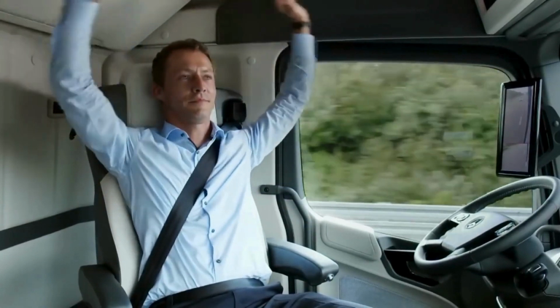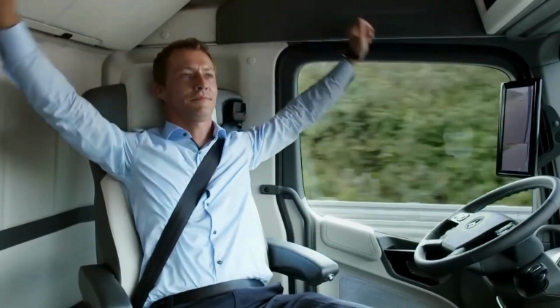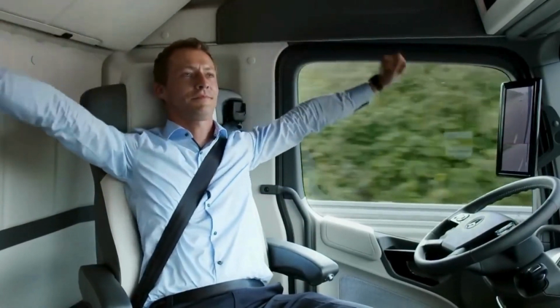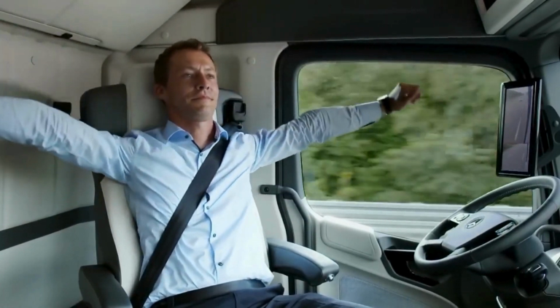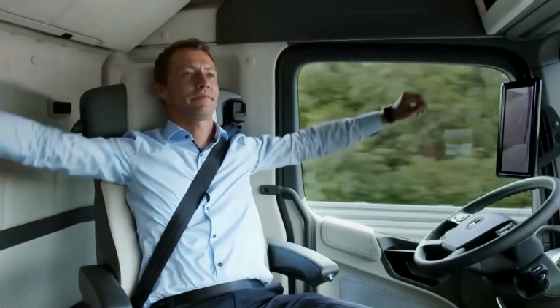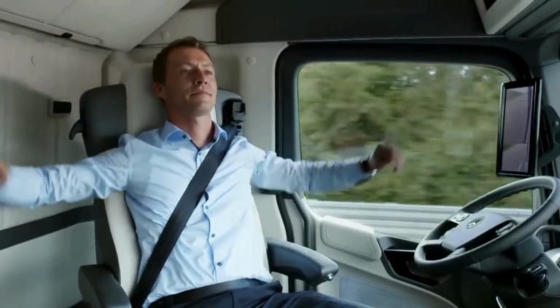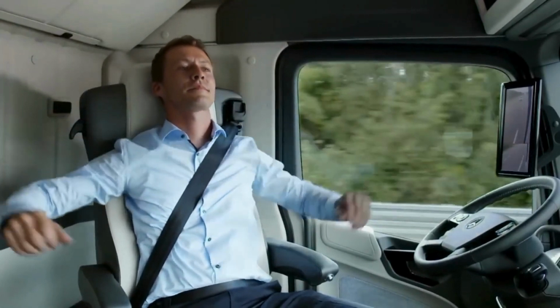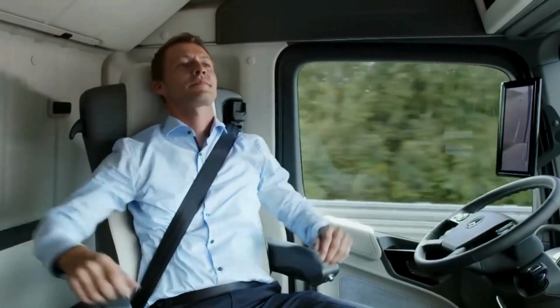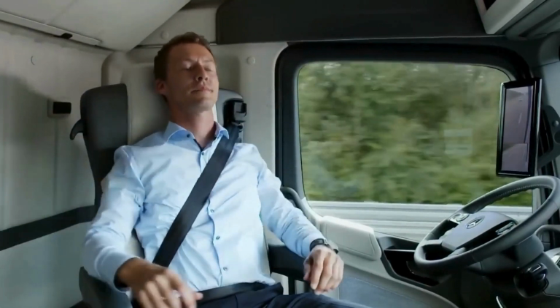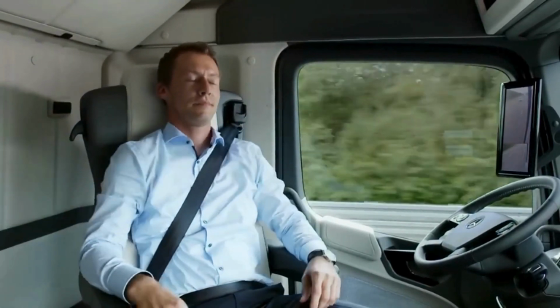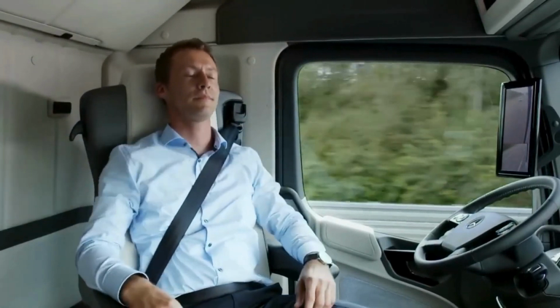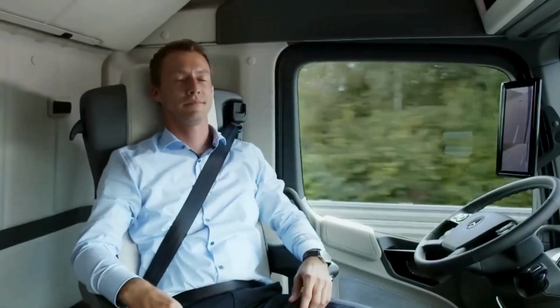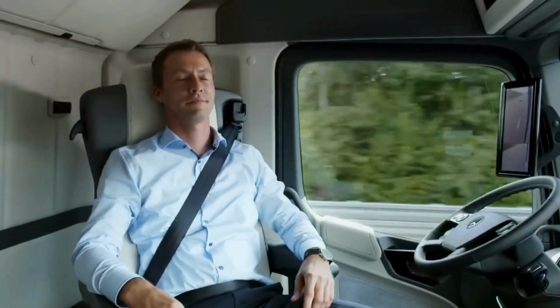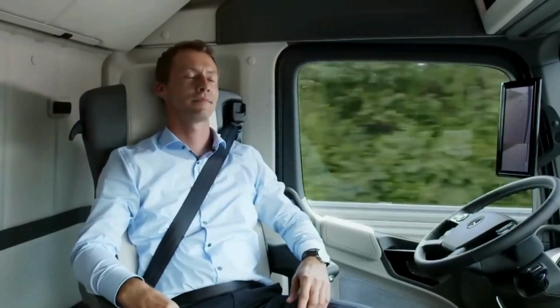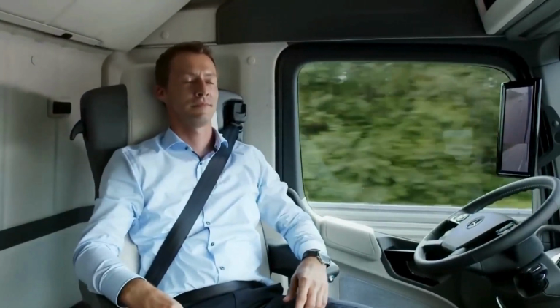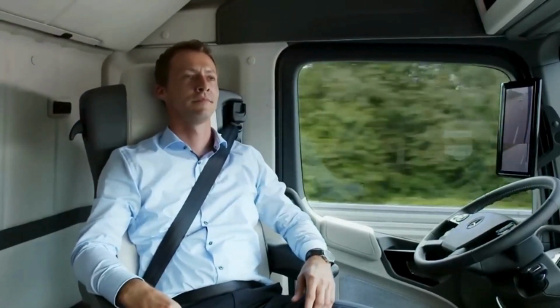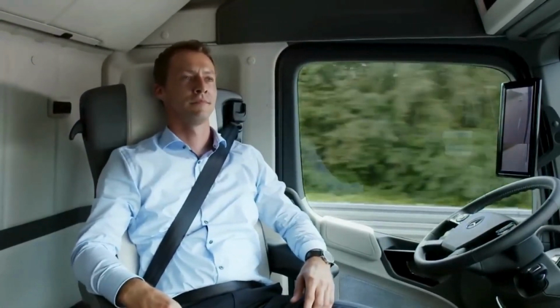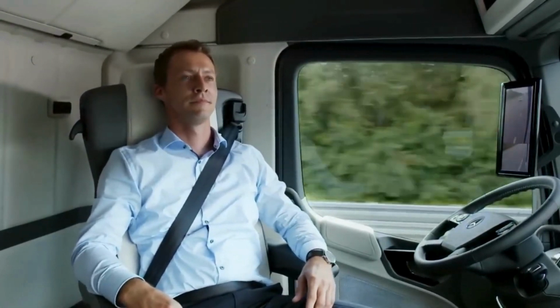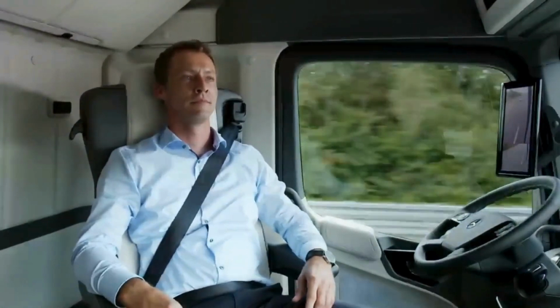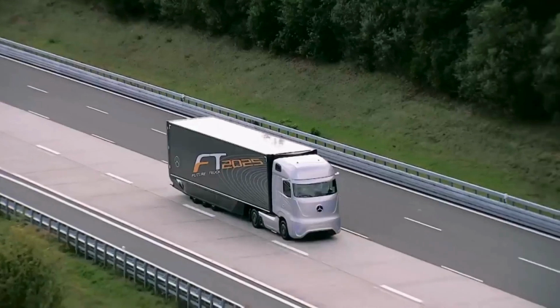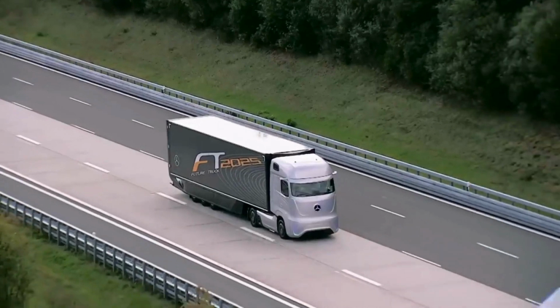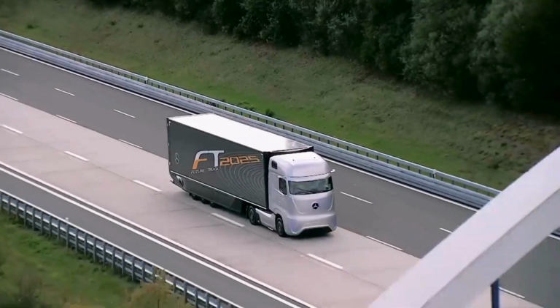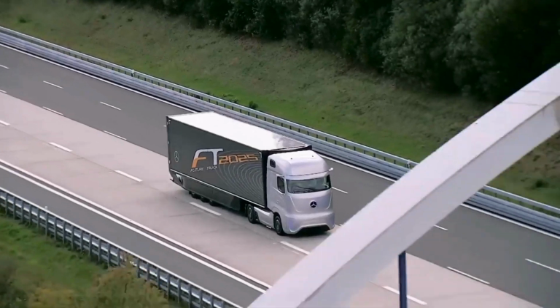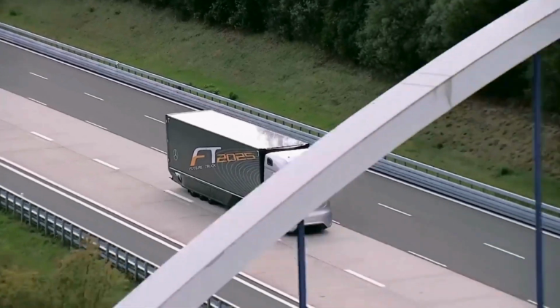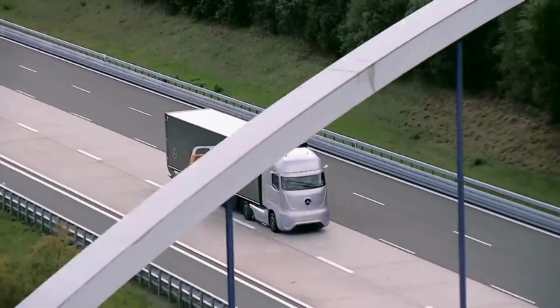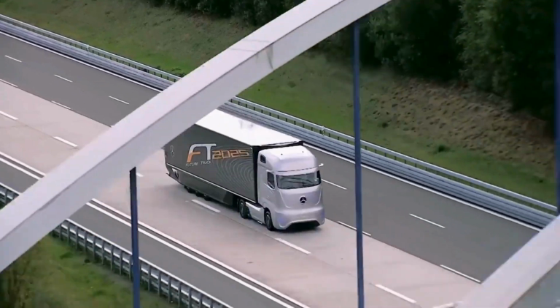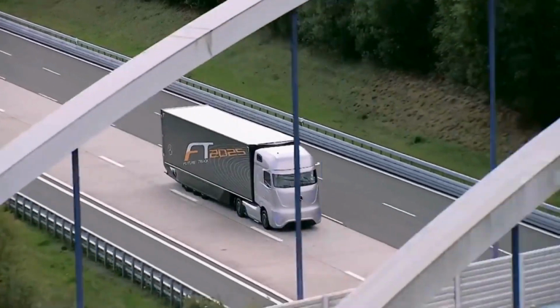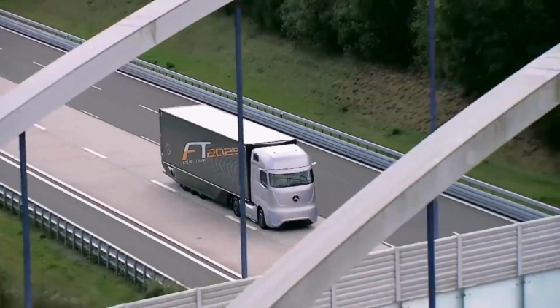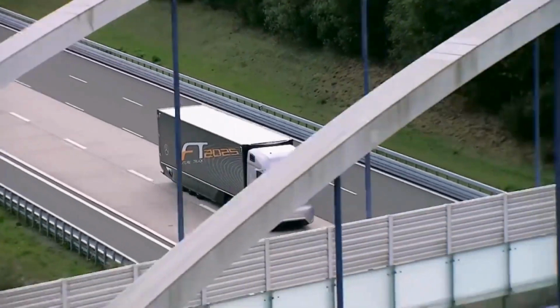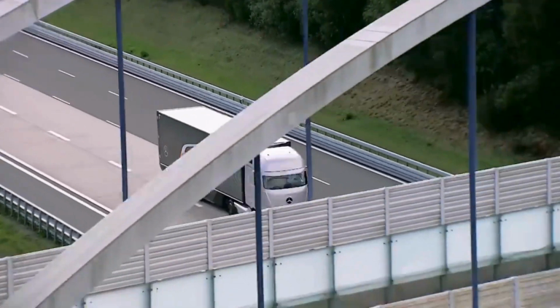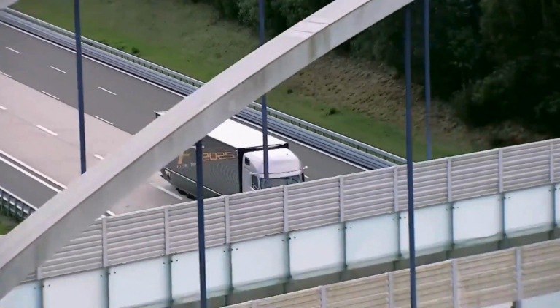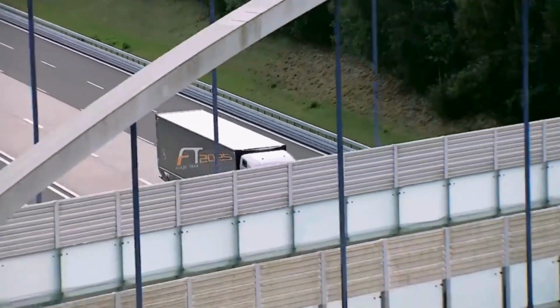The driver's cabin is designed for comfort and efficiency. When the truck is in autonomous mode, the driver can rotate their seat to face away from the wheel.